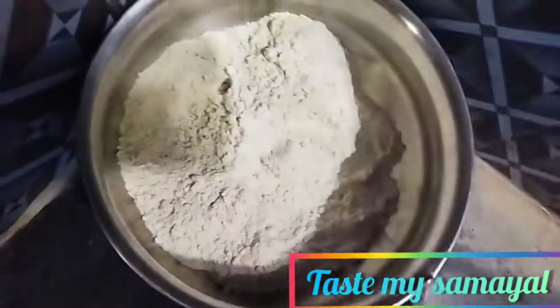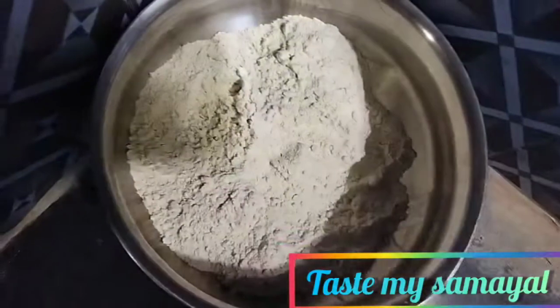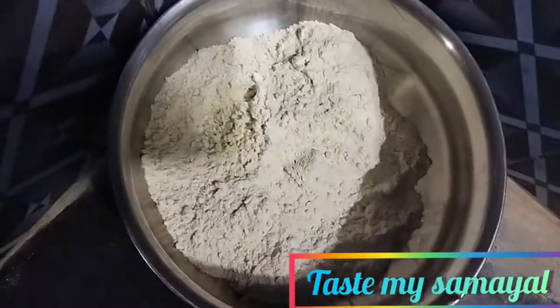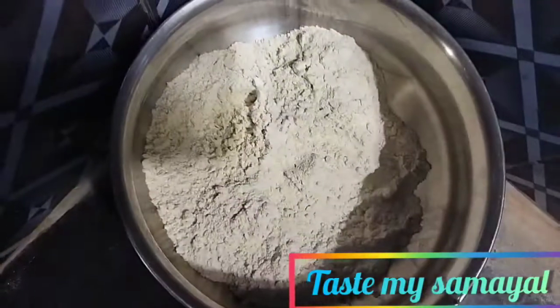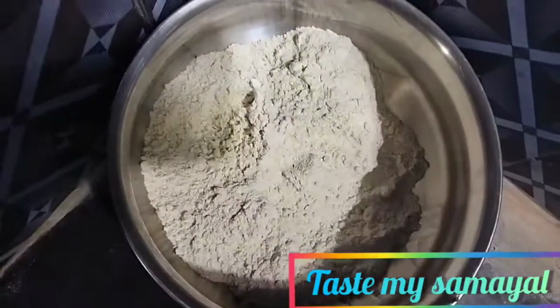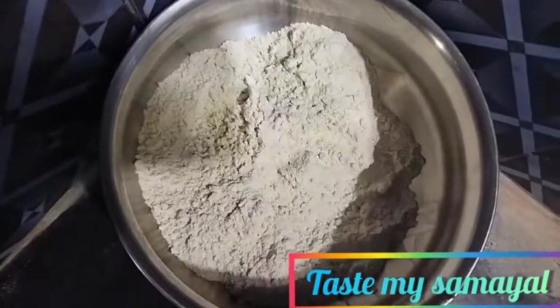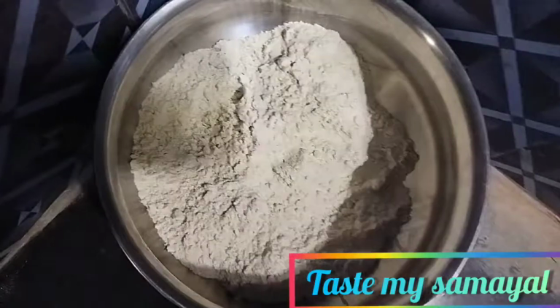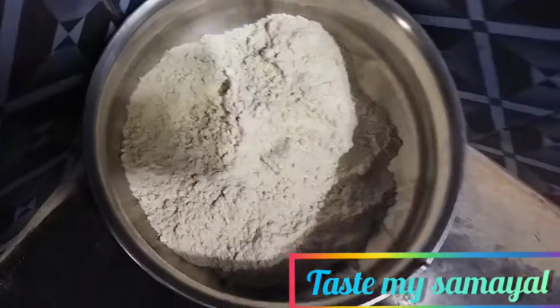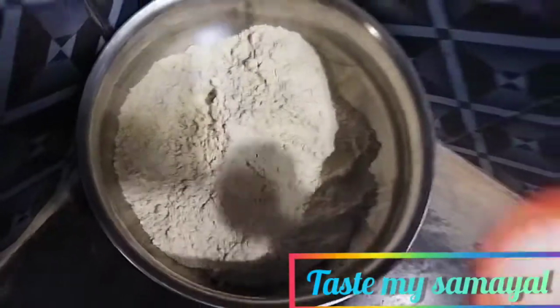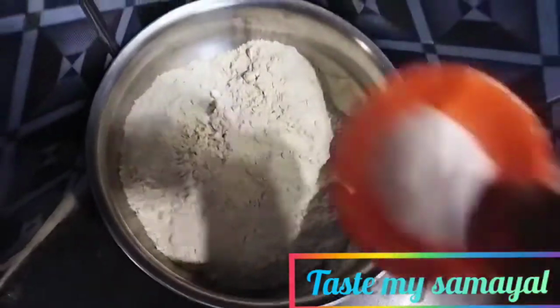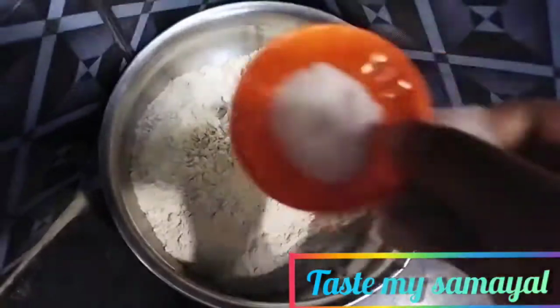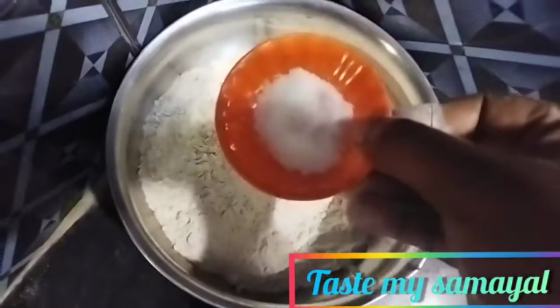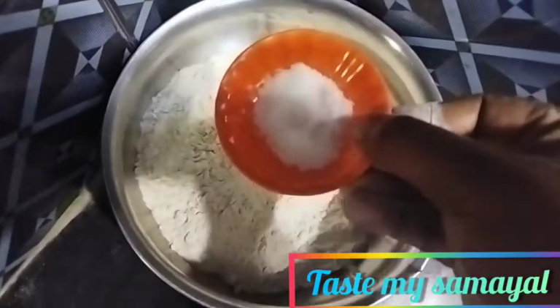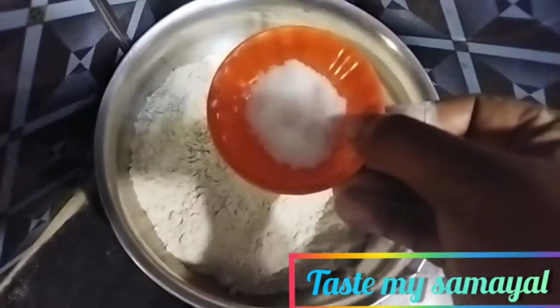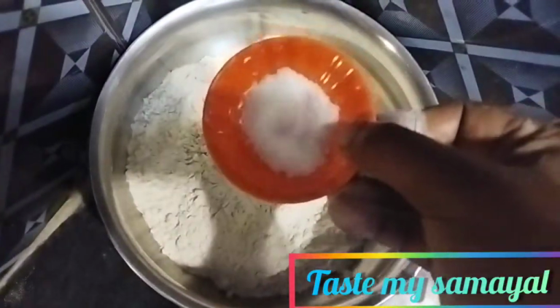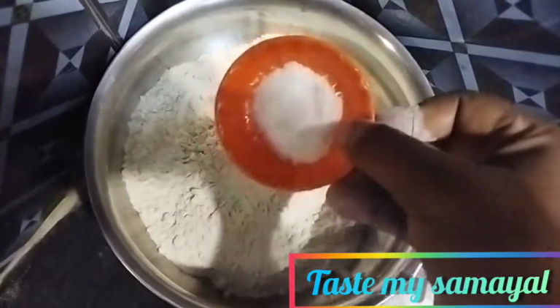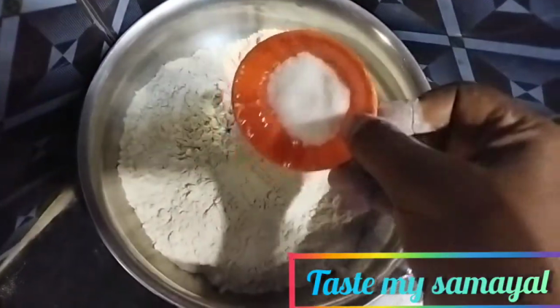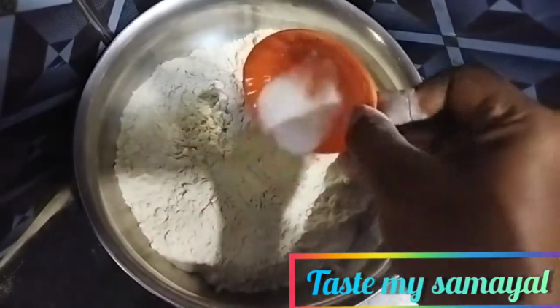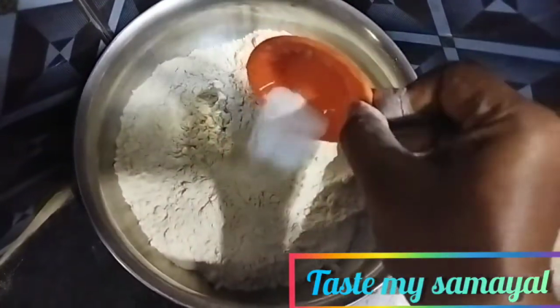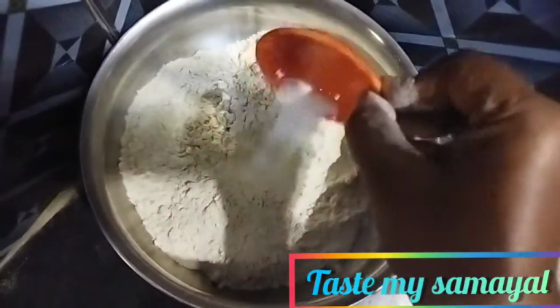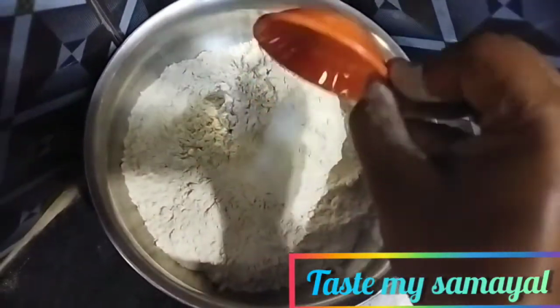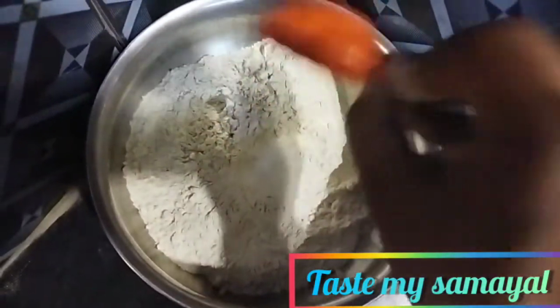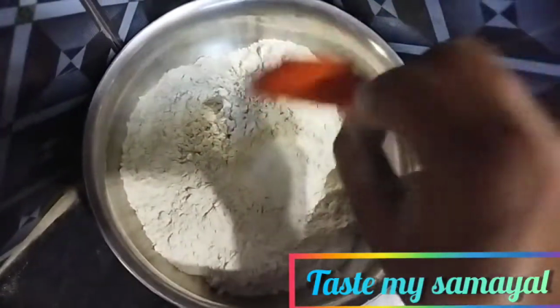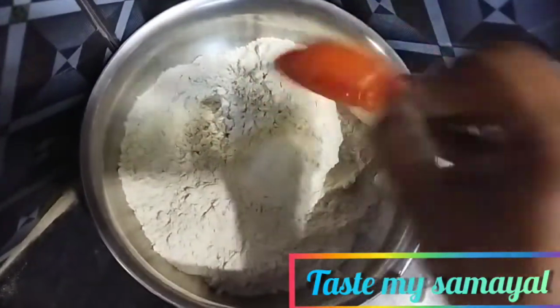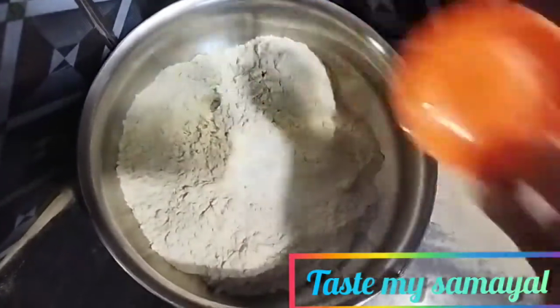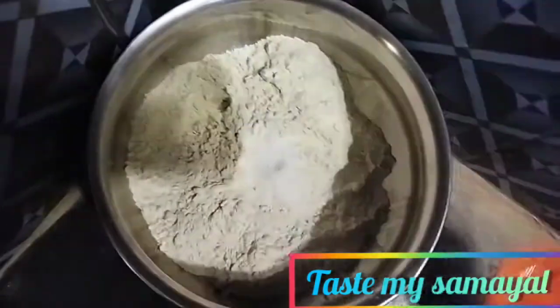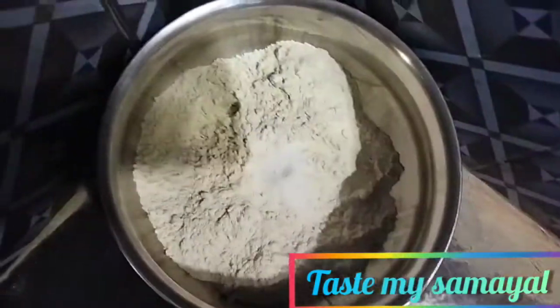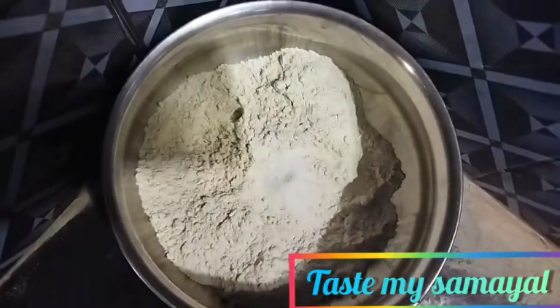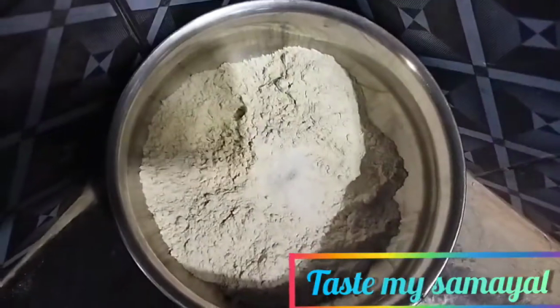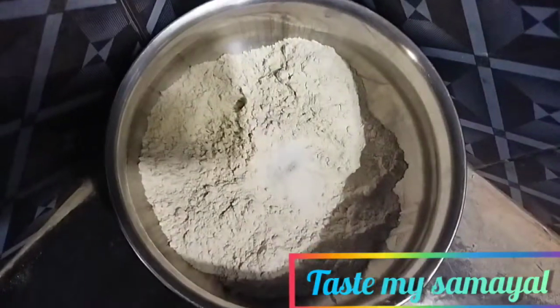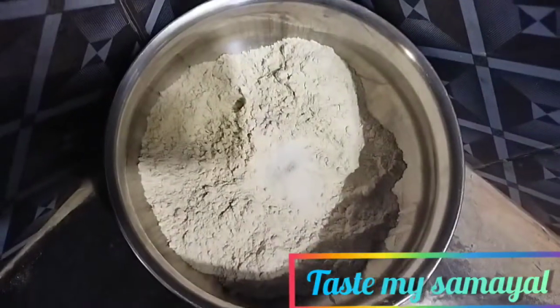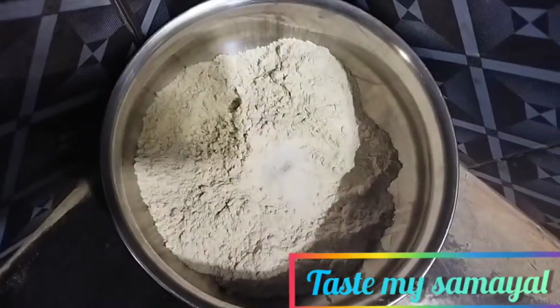First, we have a rice flour. We have a bag of 1.8 kilos.